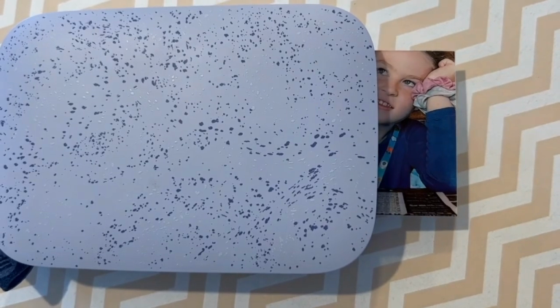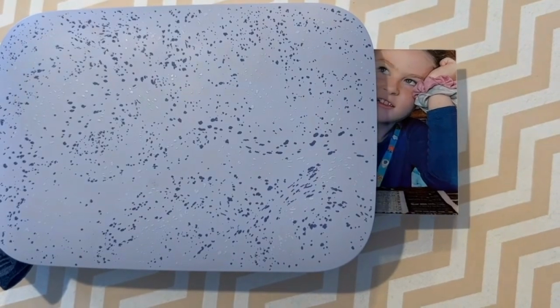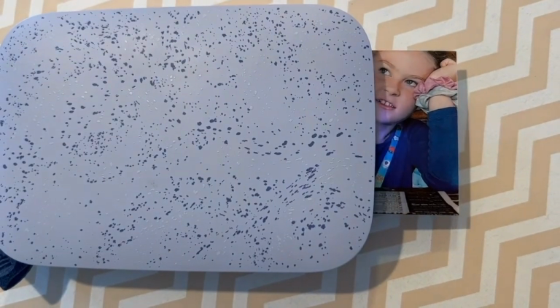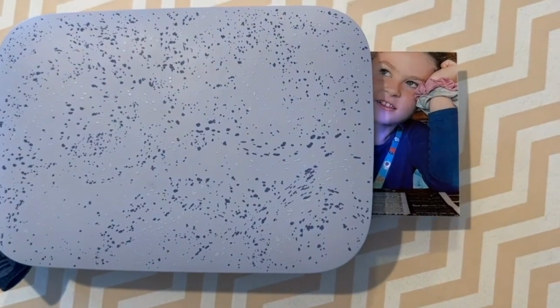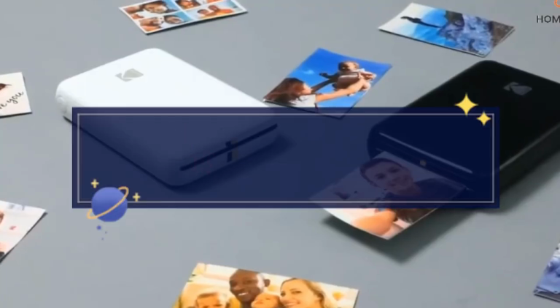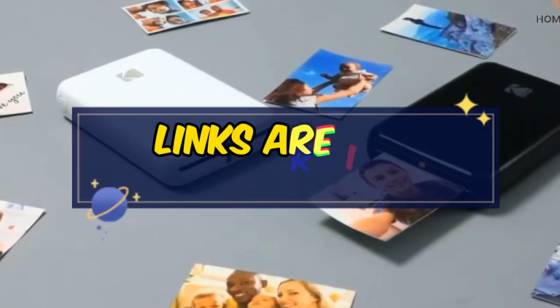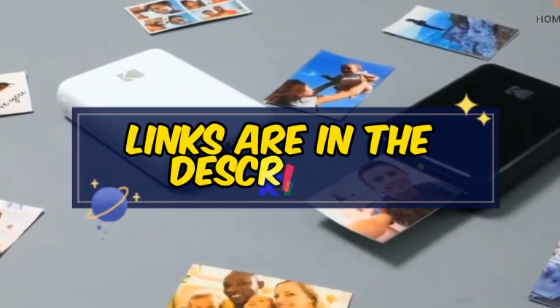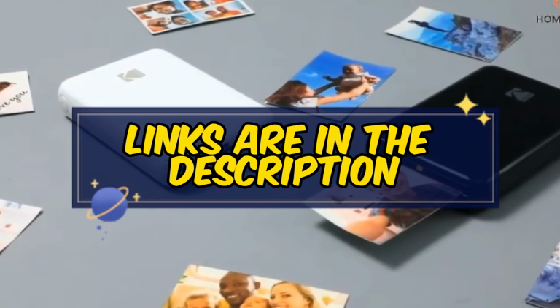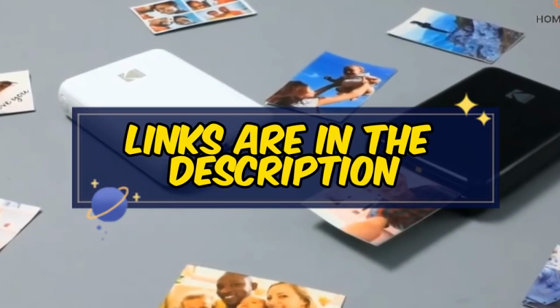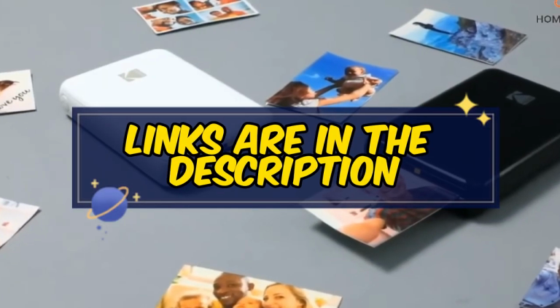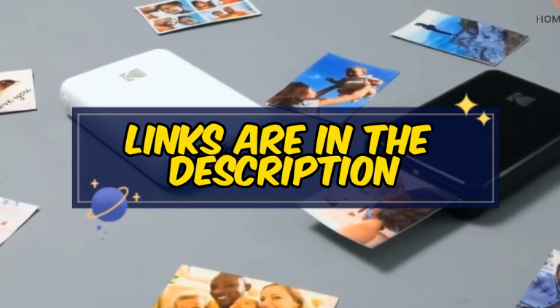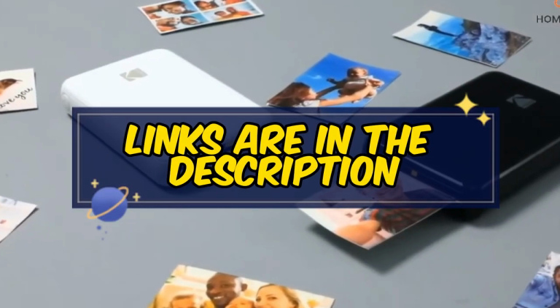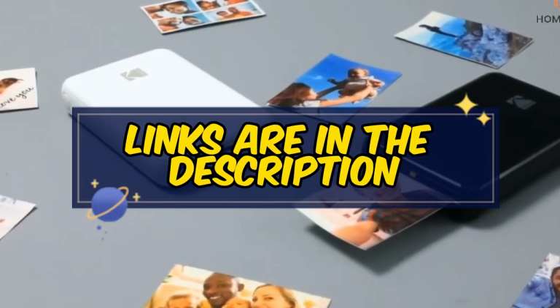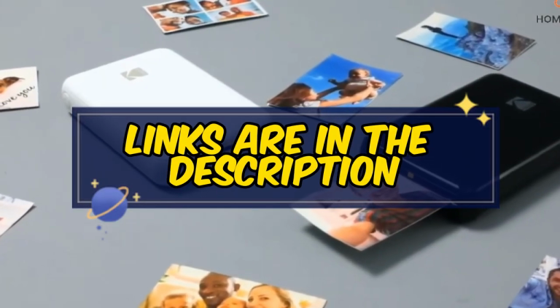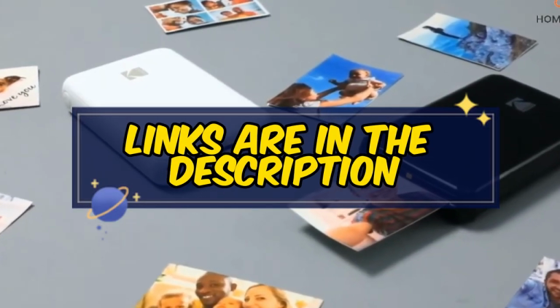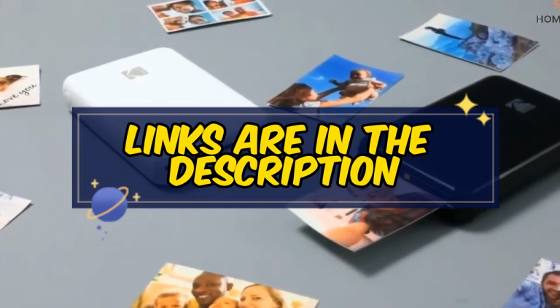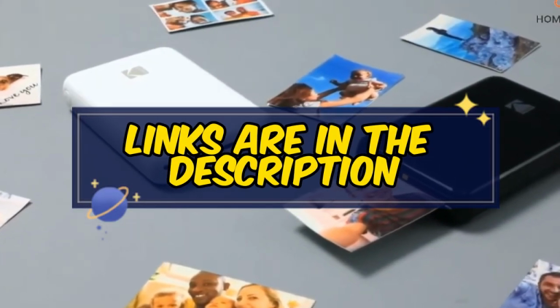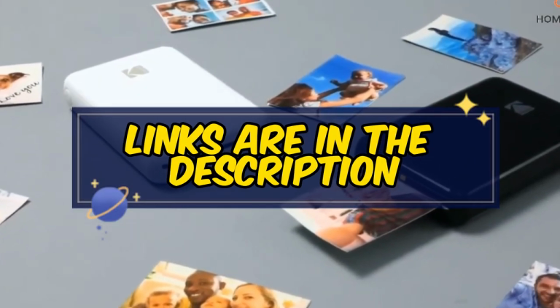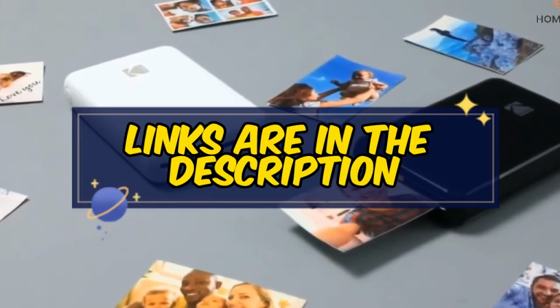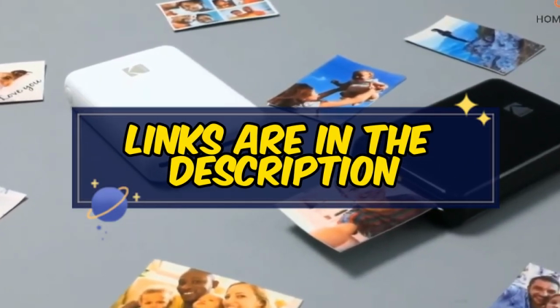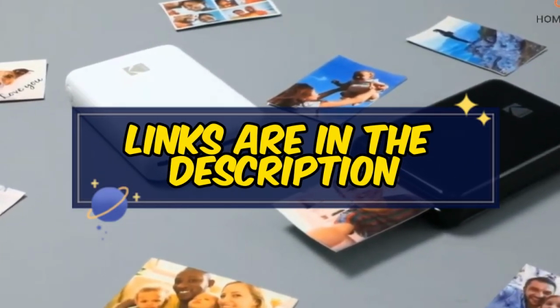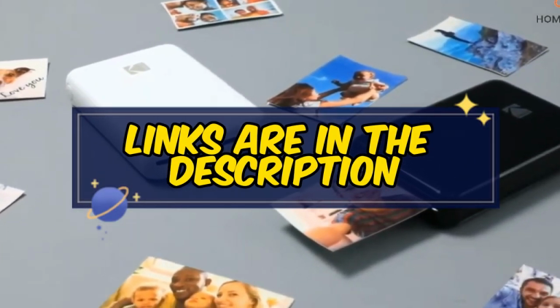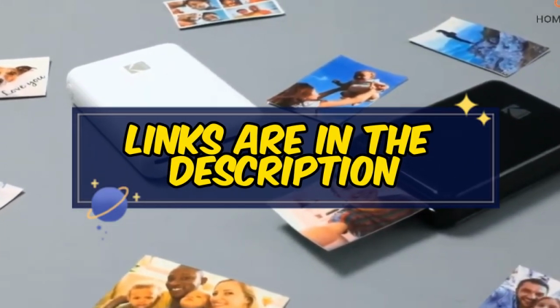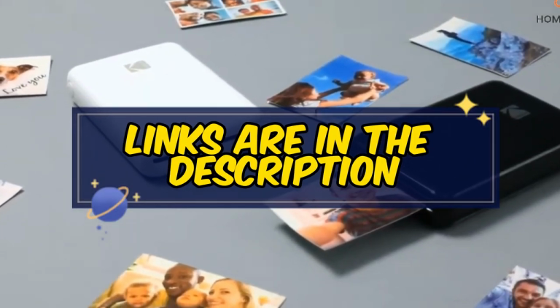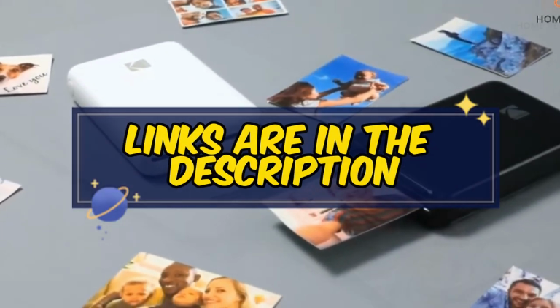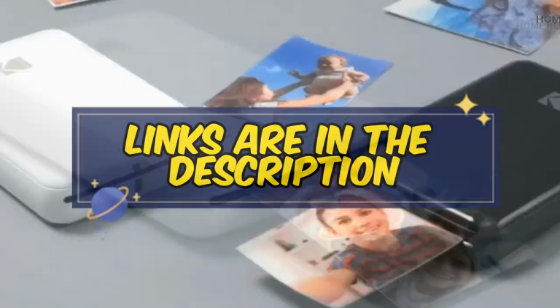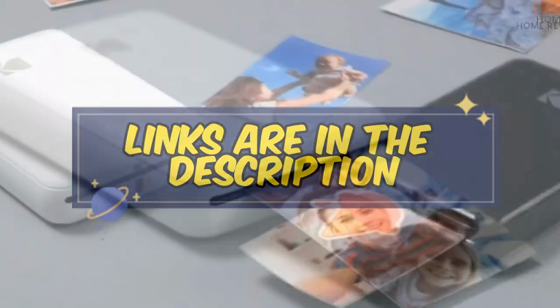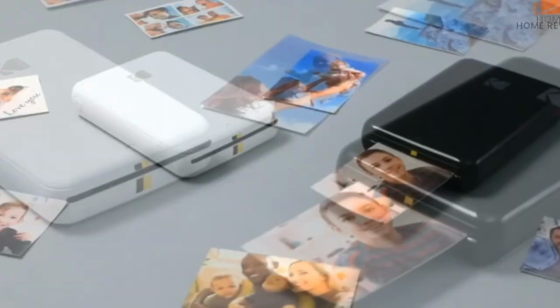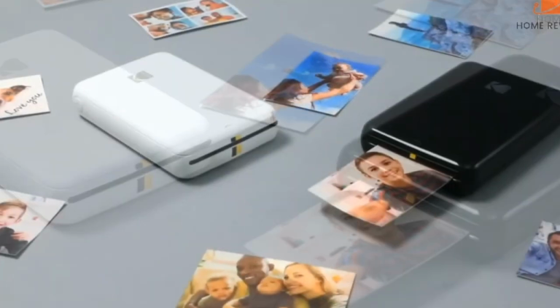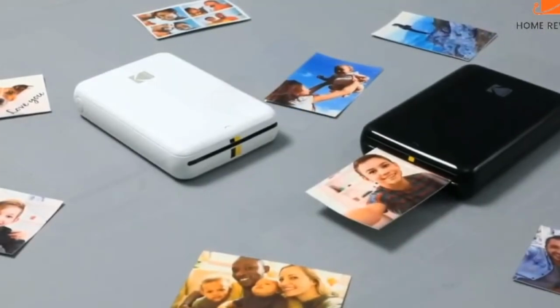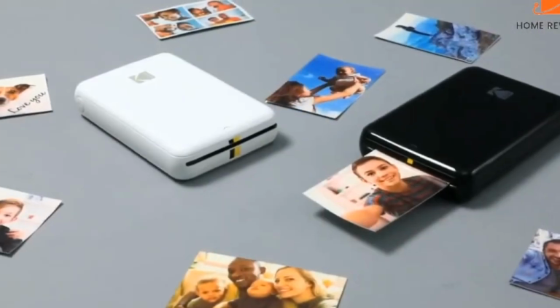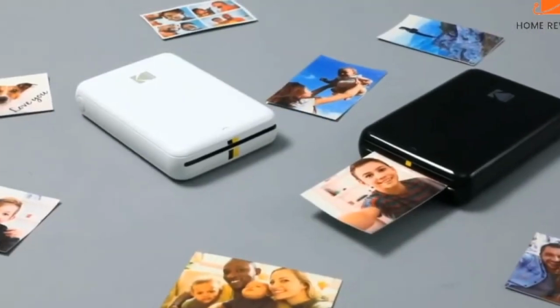You can also find the links to the discussed printers in the description, so you can check them for more information and the latest prices.